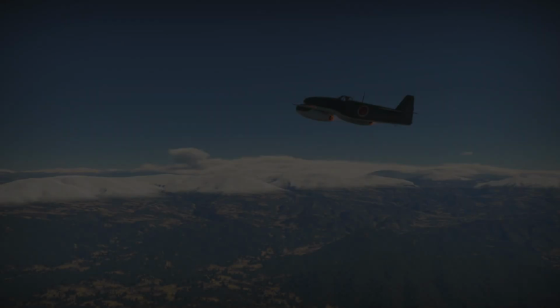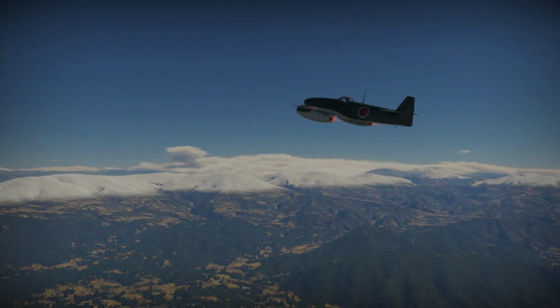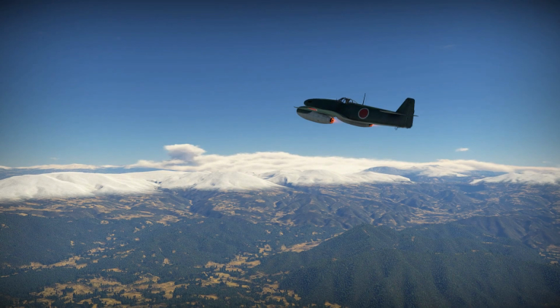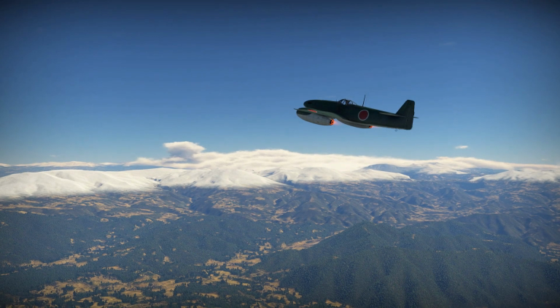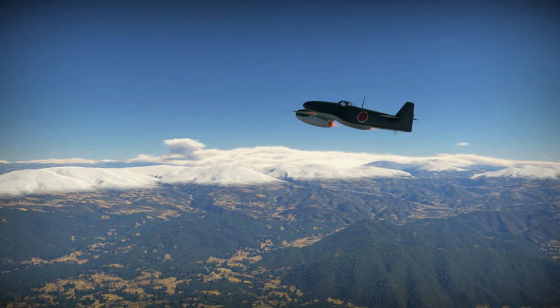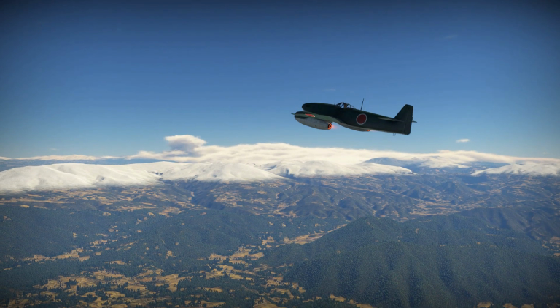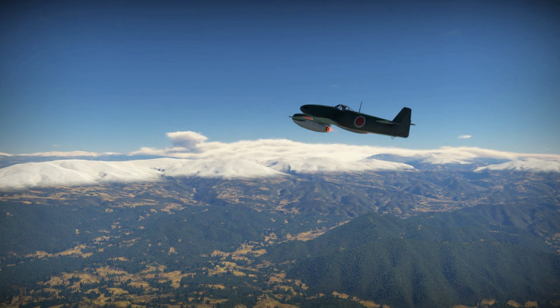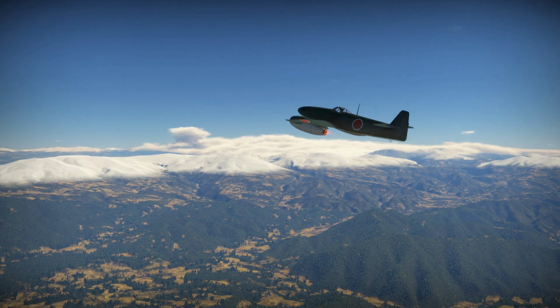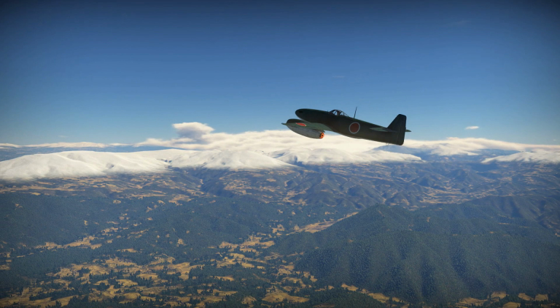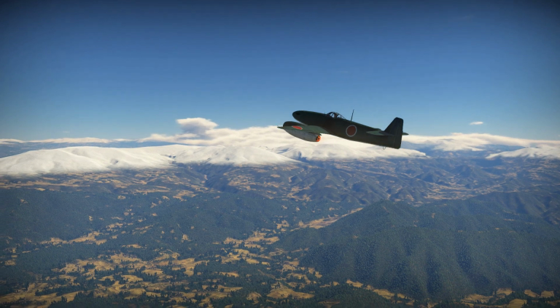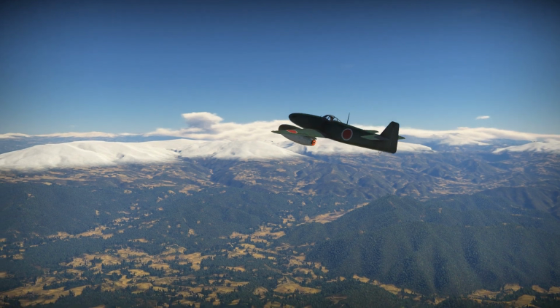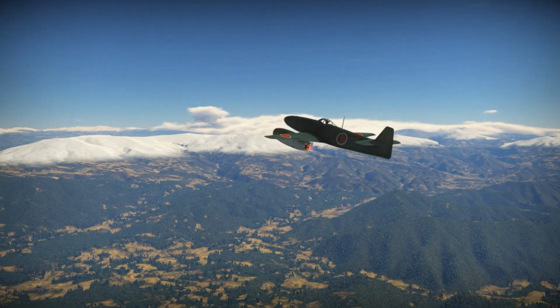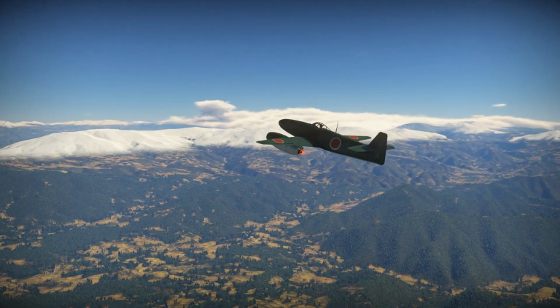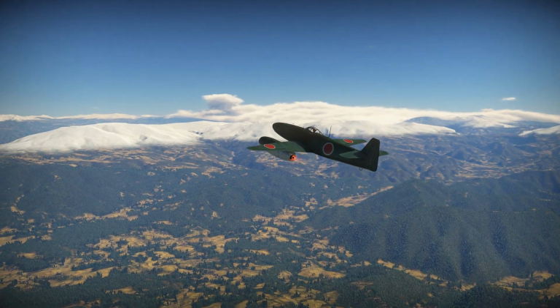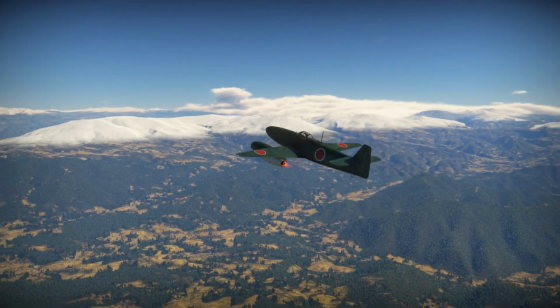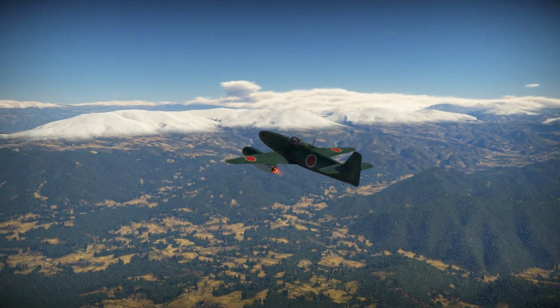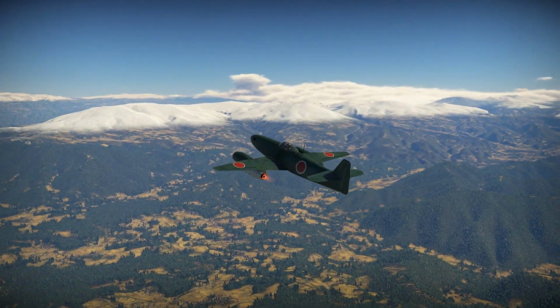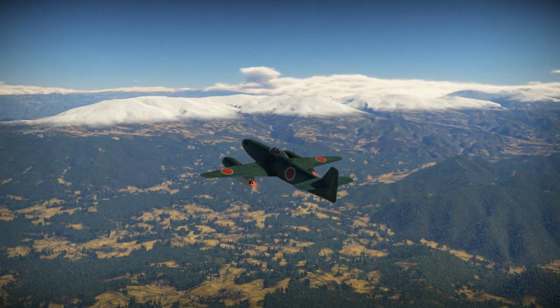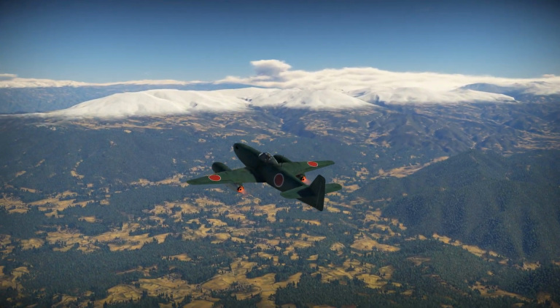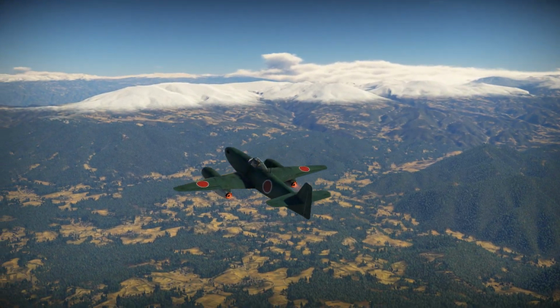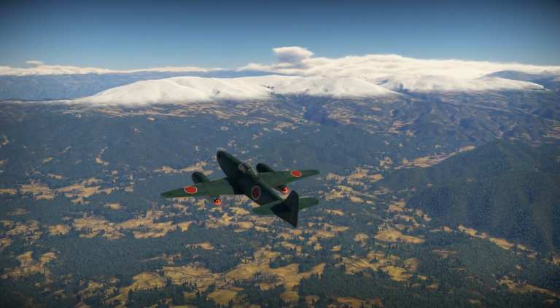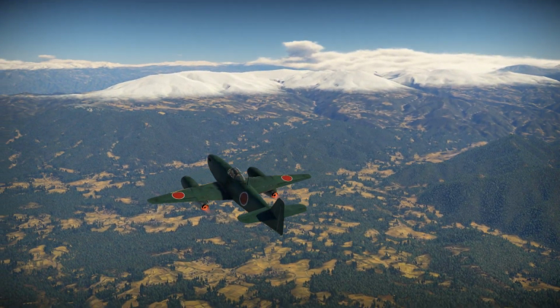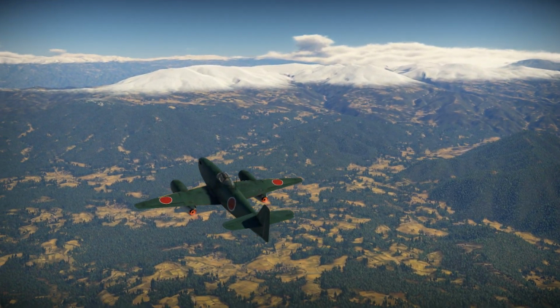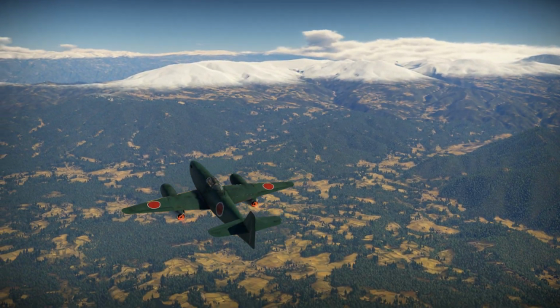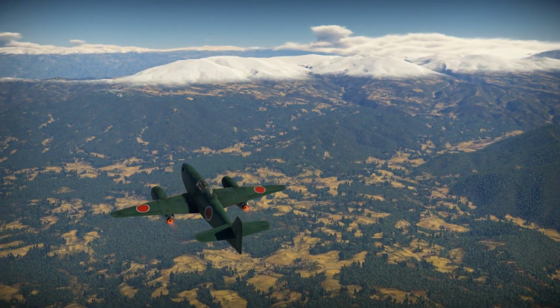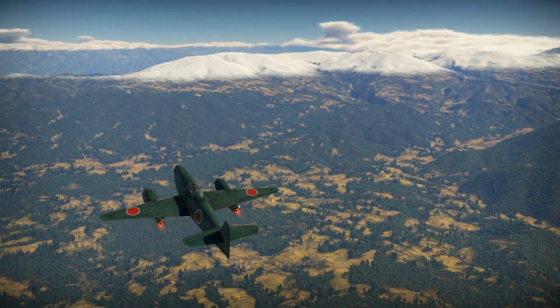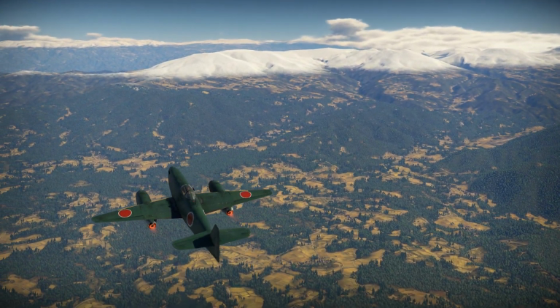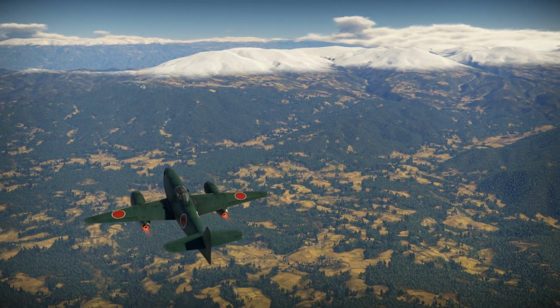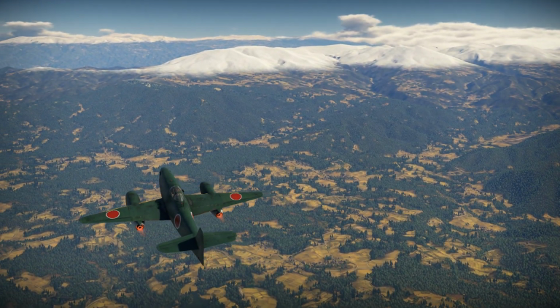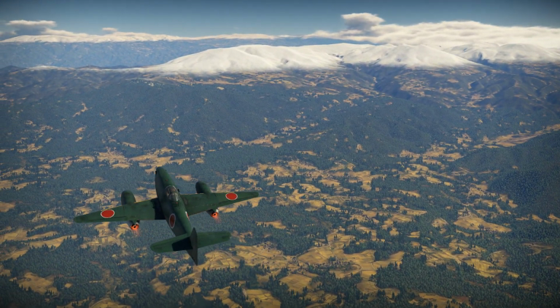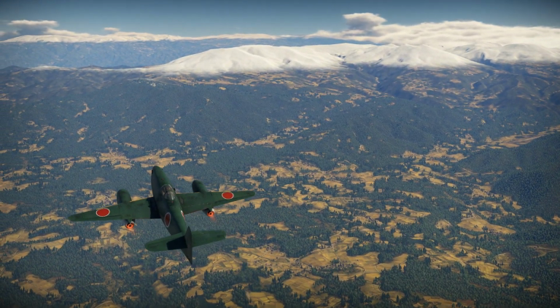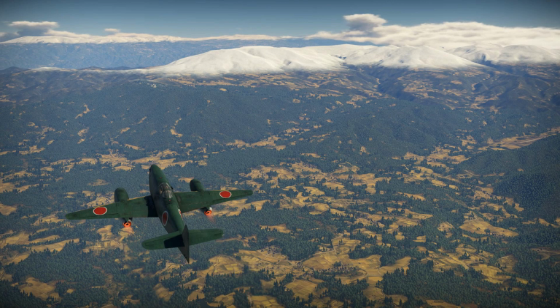Hello everyone, welcome to the video. Today I'm going to be looking over the story of the Nakajima Kikka, Japan's first jet fighter.